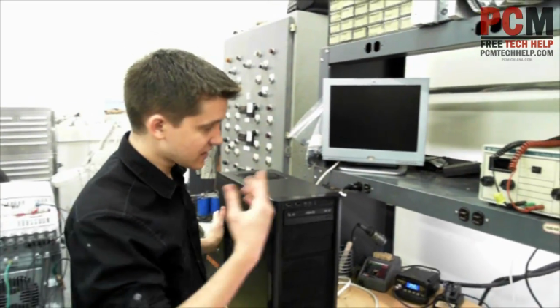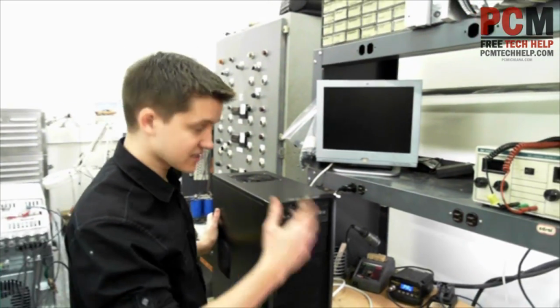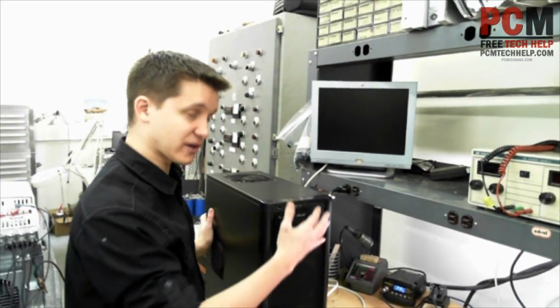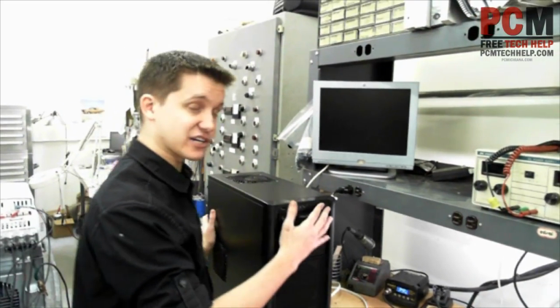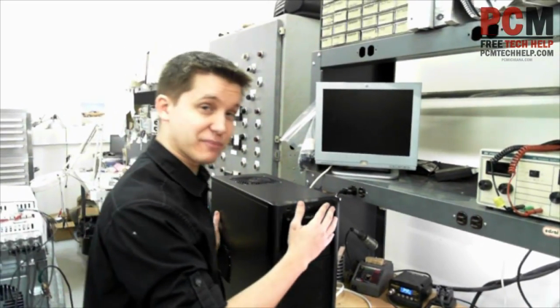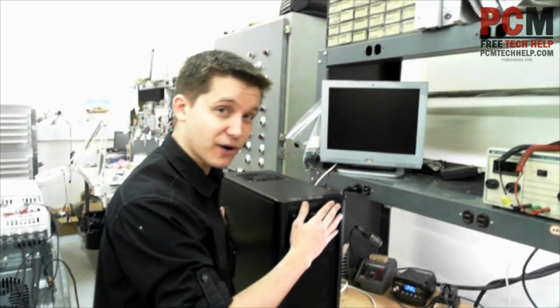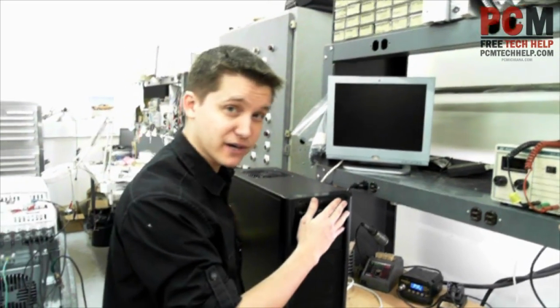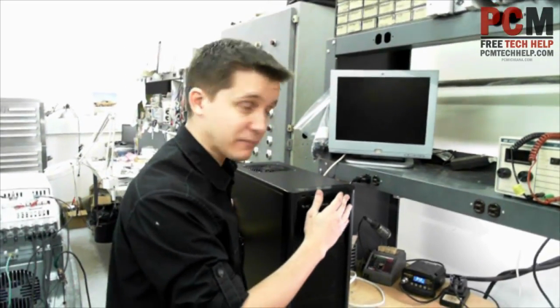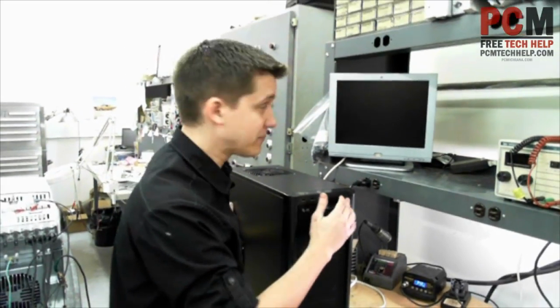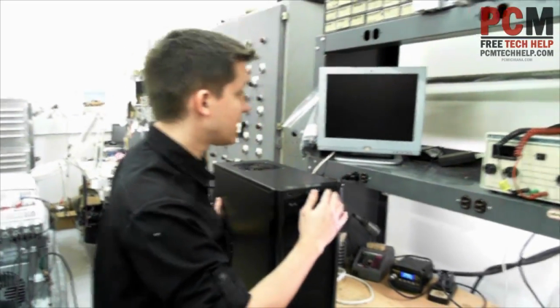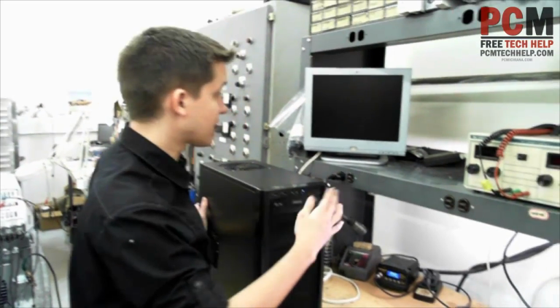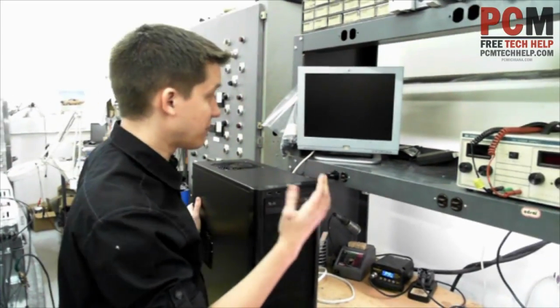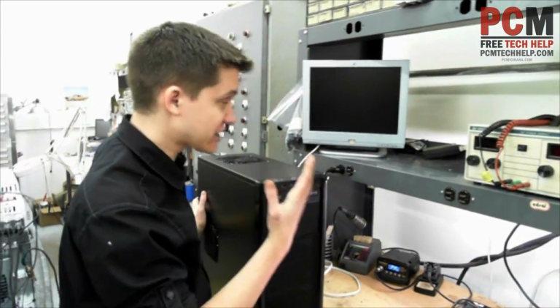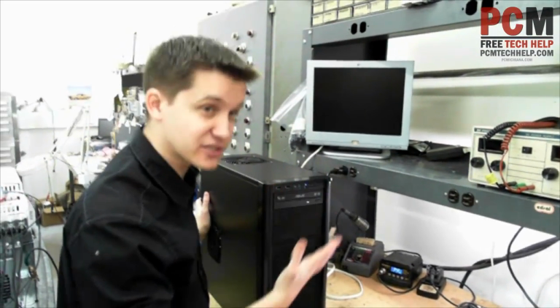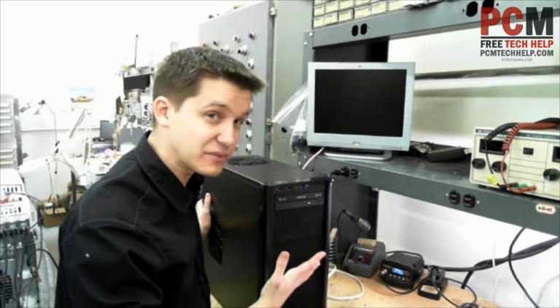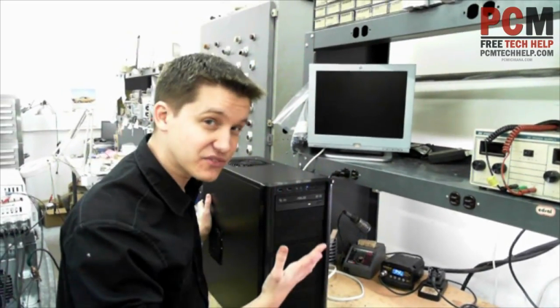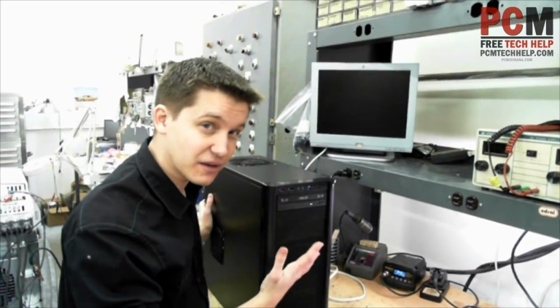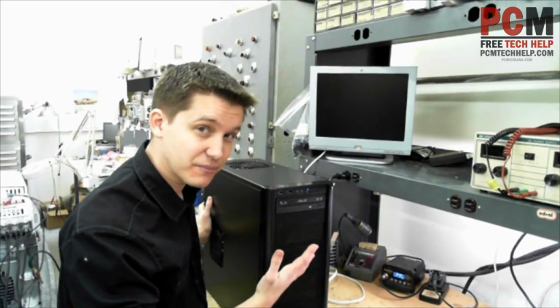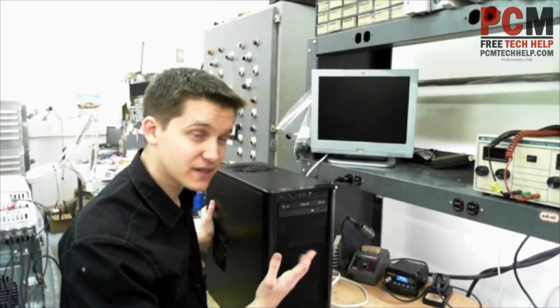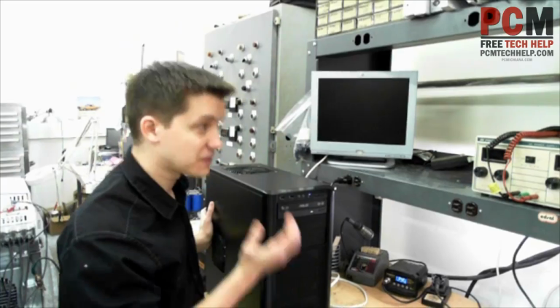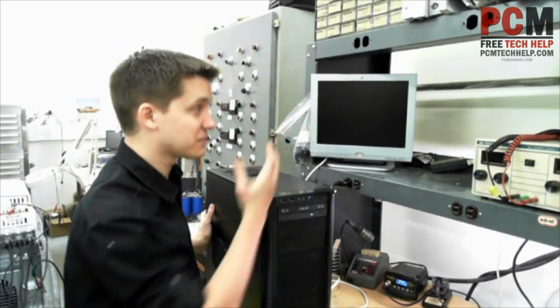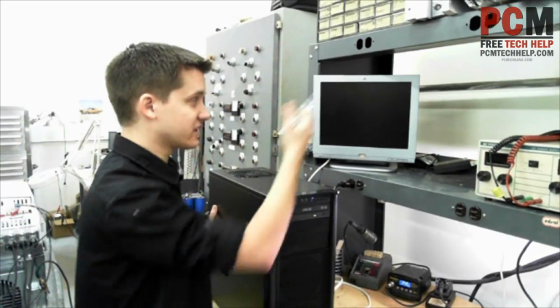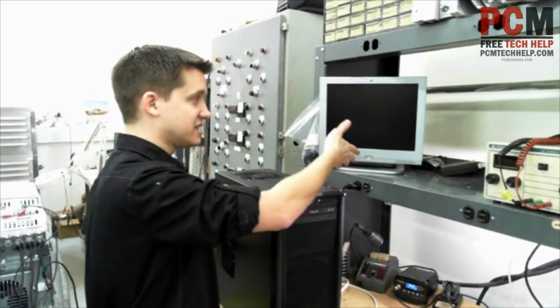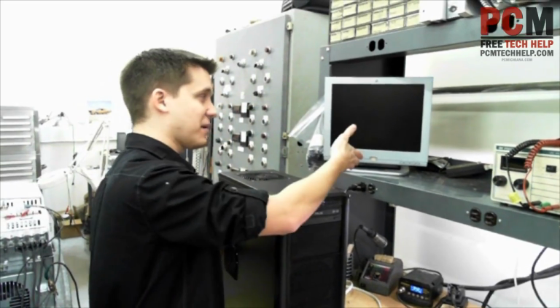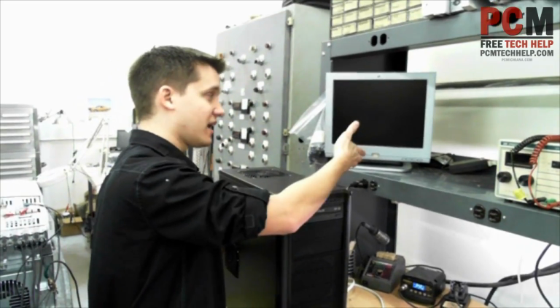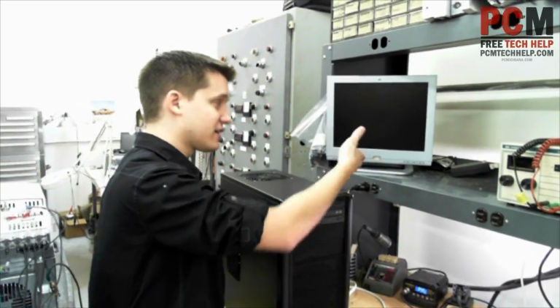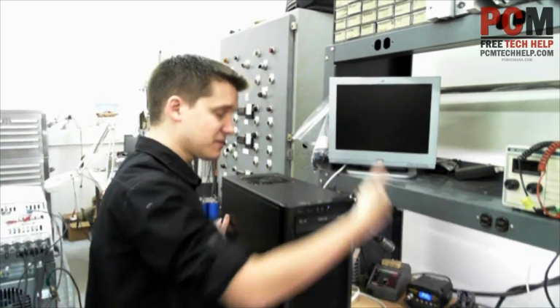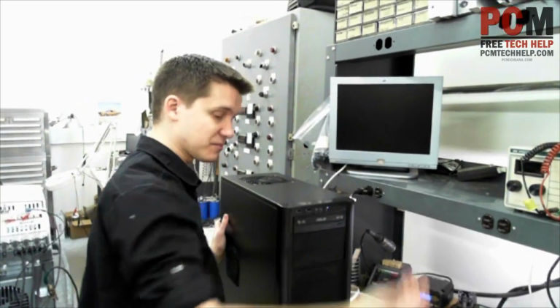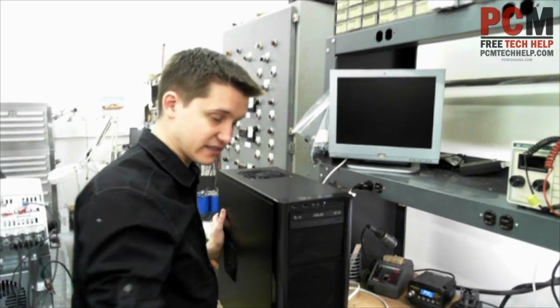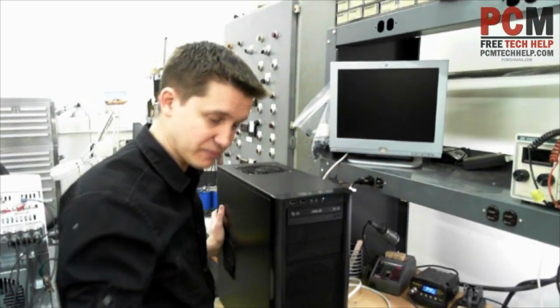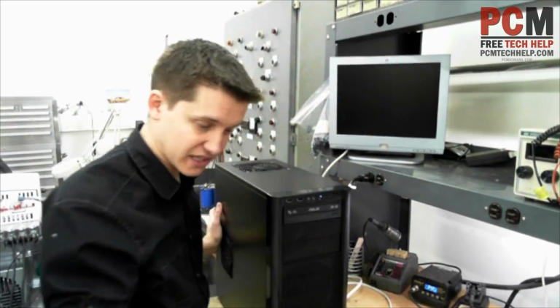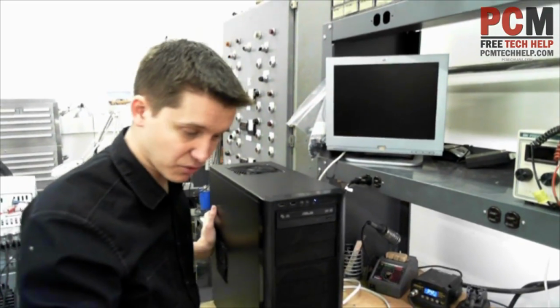So now we're going to actually power it up and make sure it boots up. I've plugged it into my monitor and plugged in my keyboard.